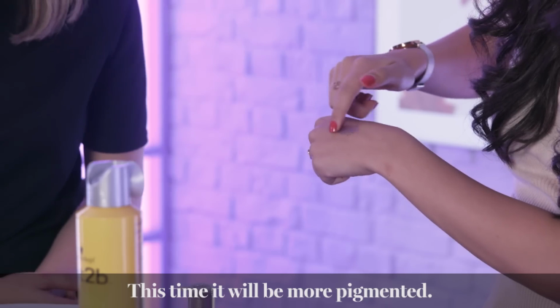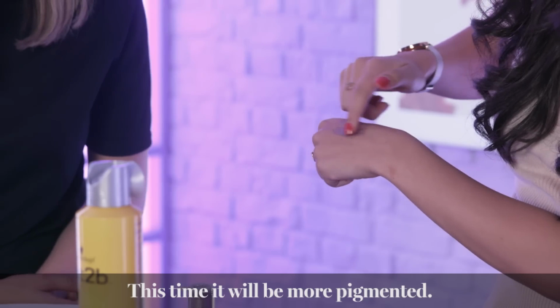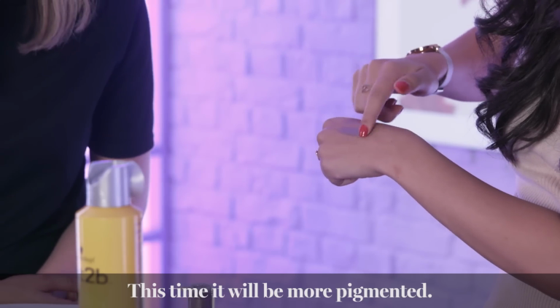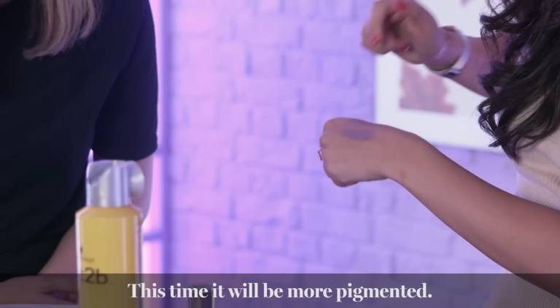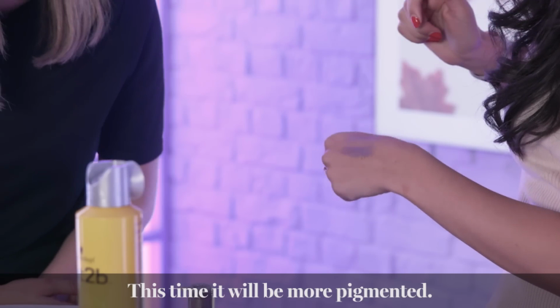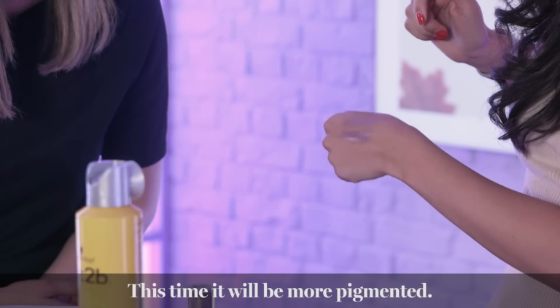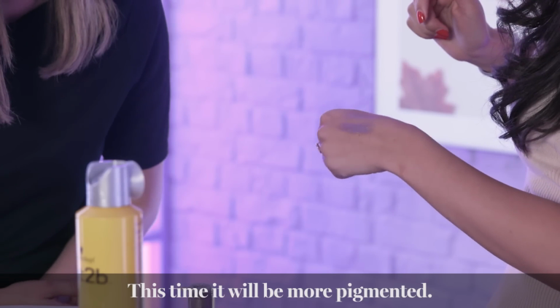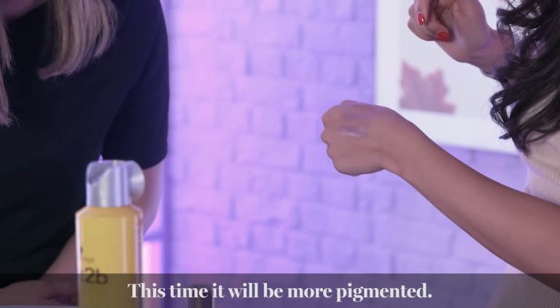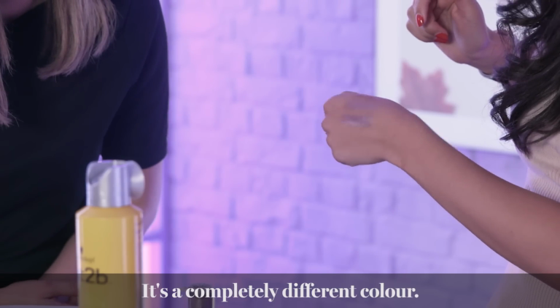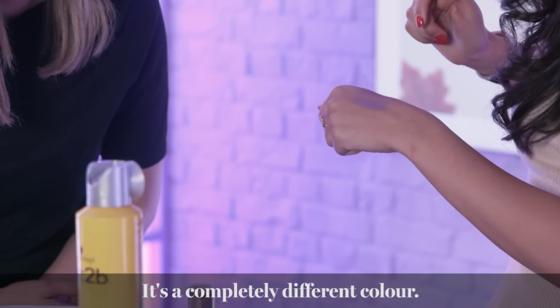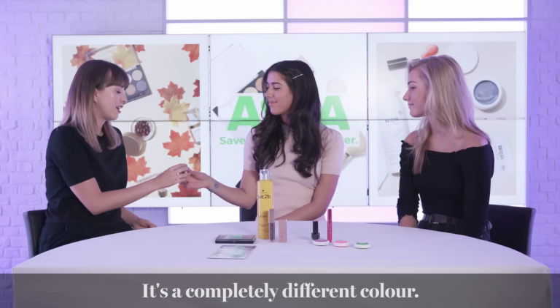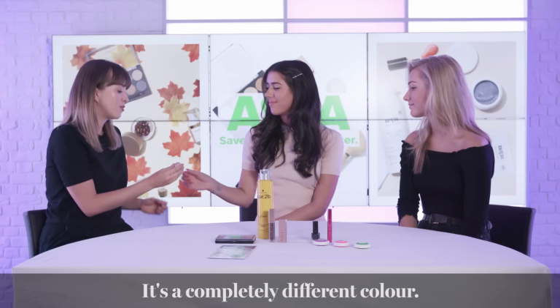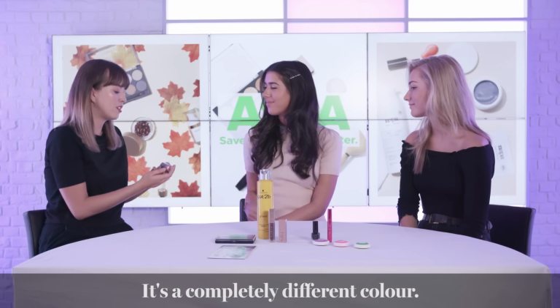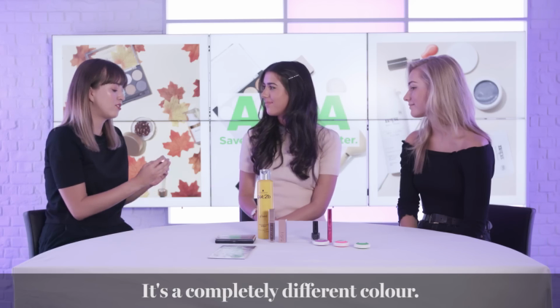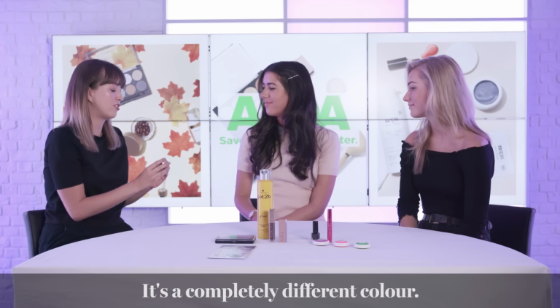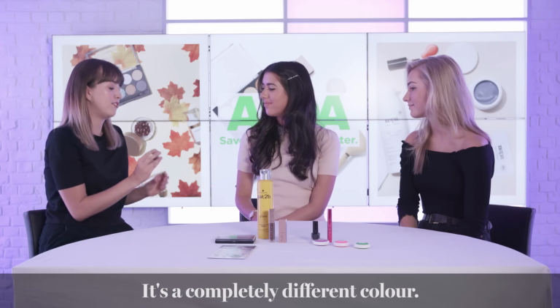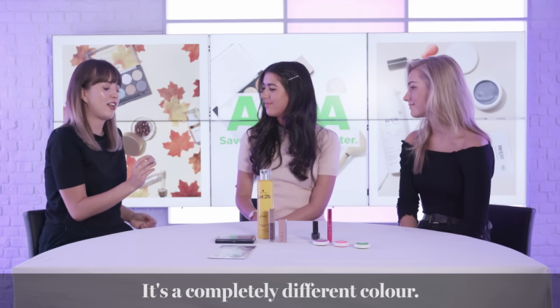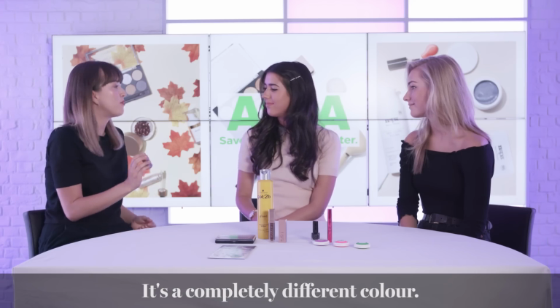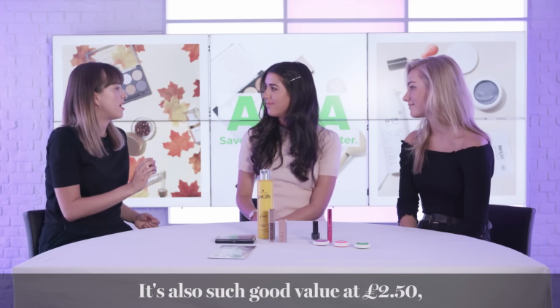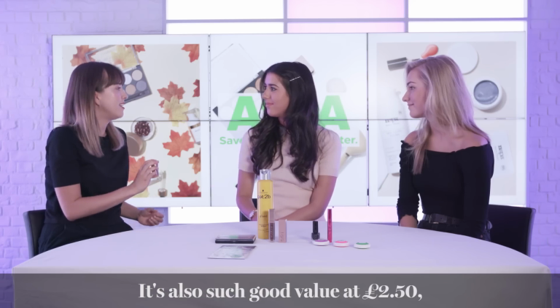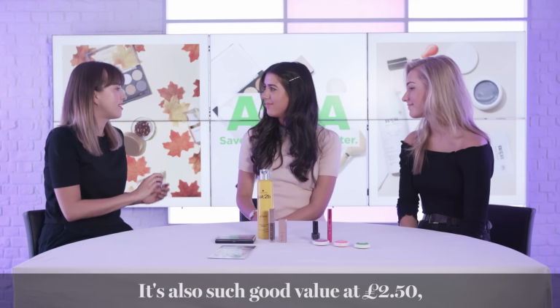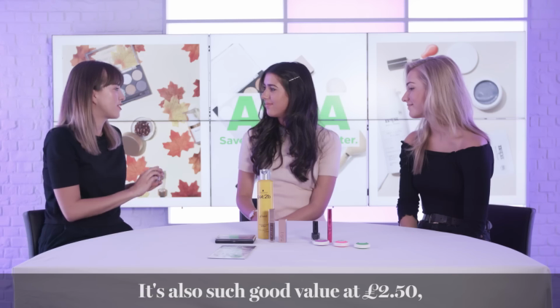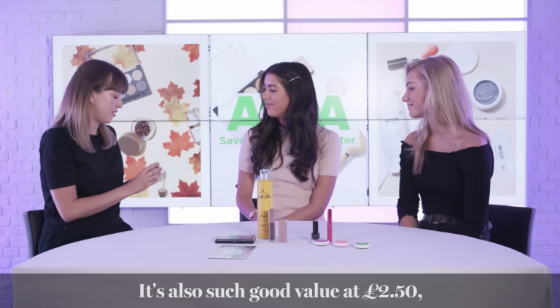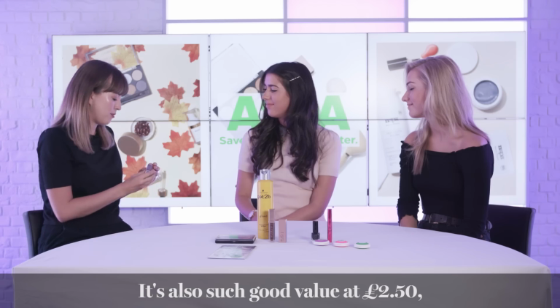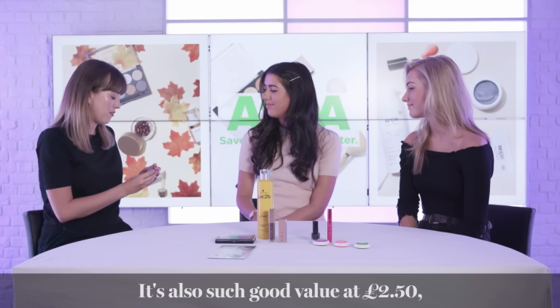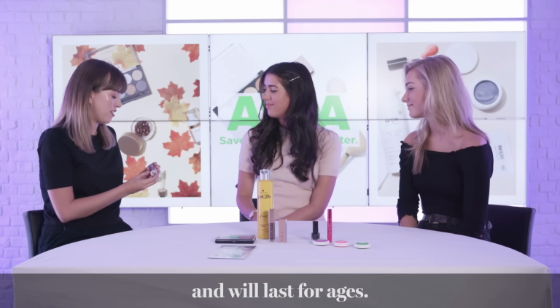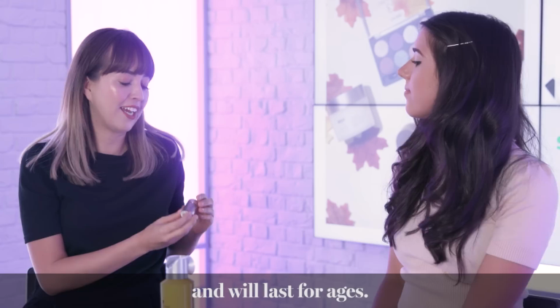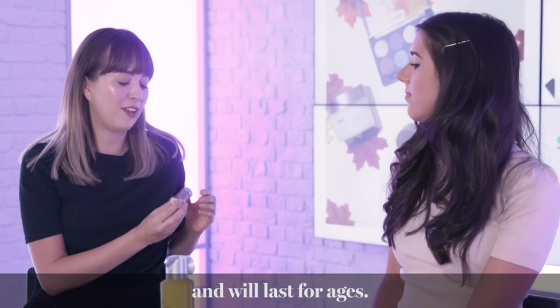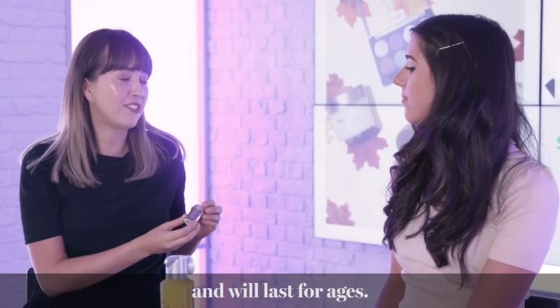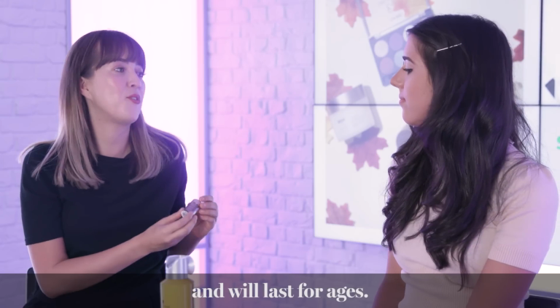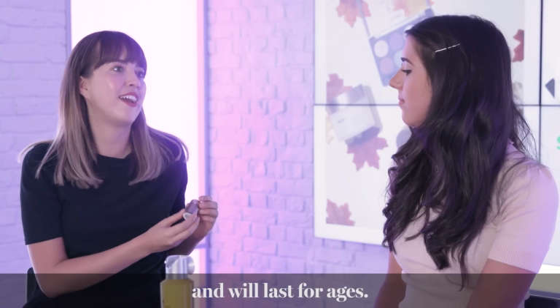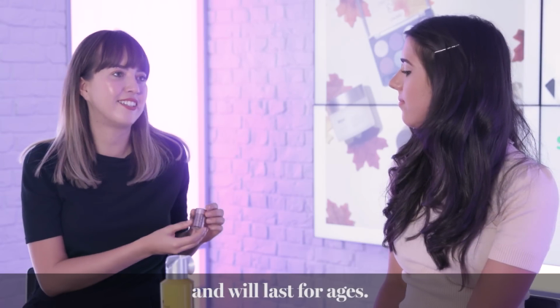Oh wow, it's a different colour — it's amazing! And it's such good value for money, only £2.50, and it will last you ages.